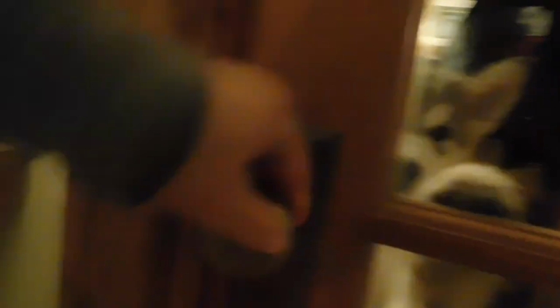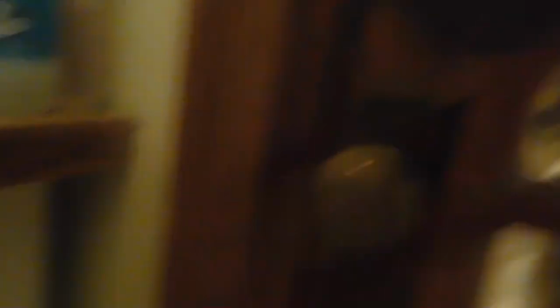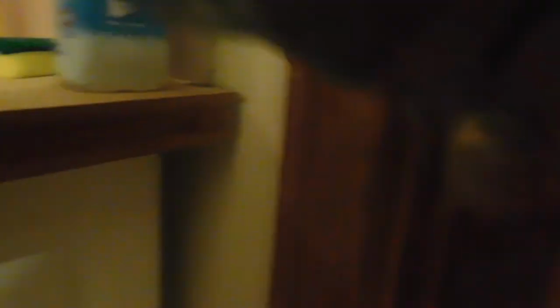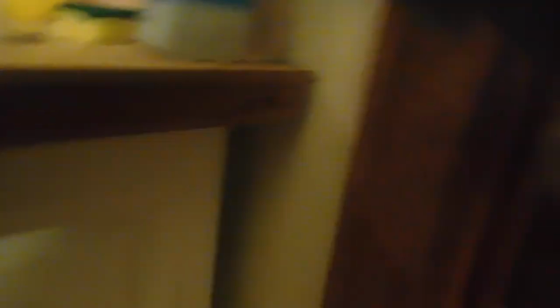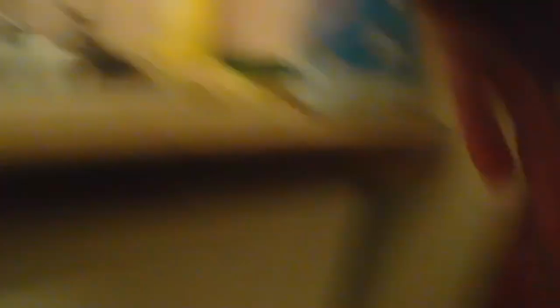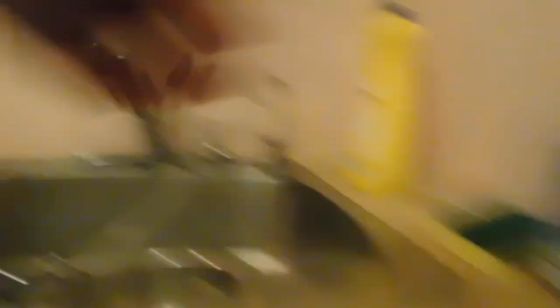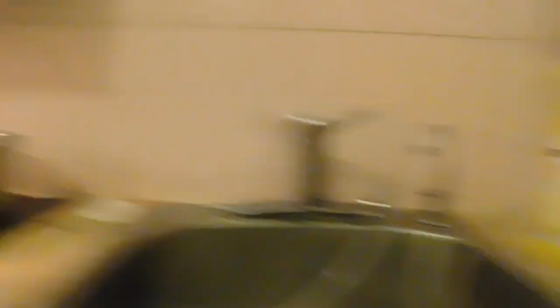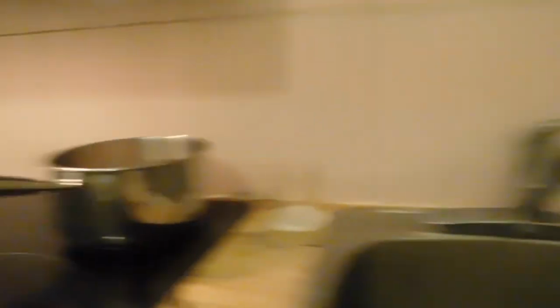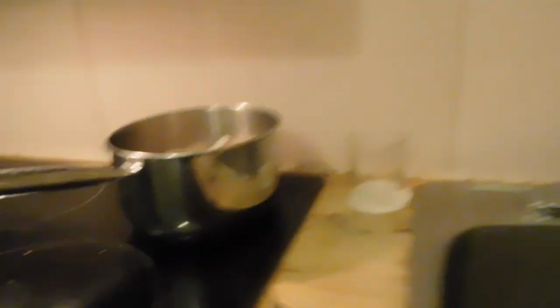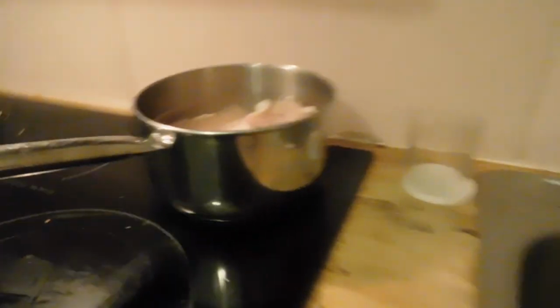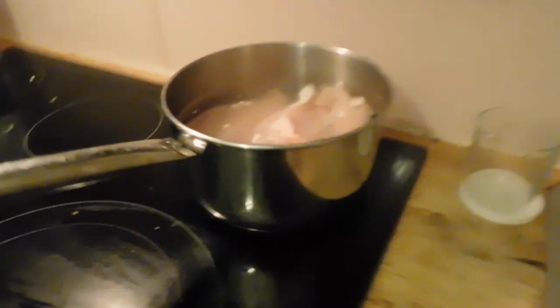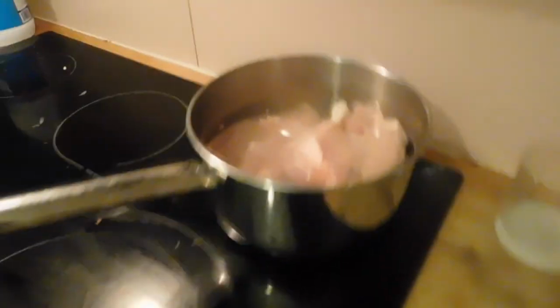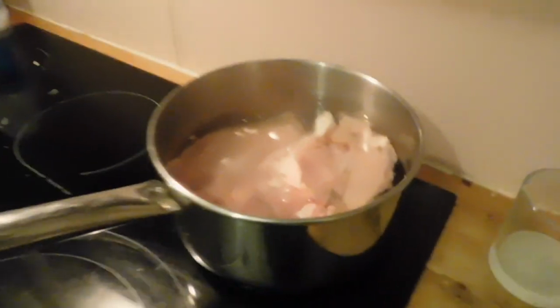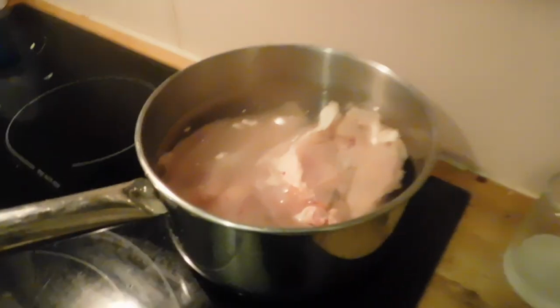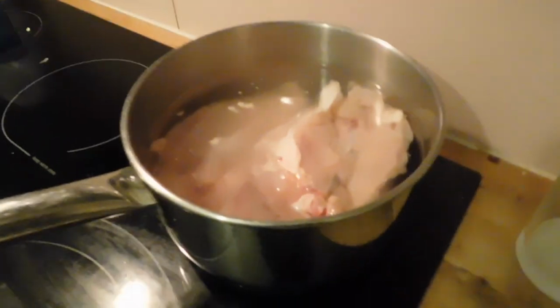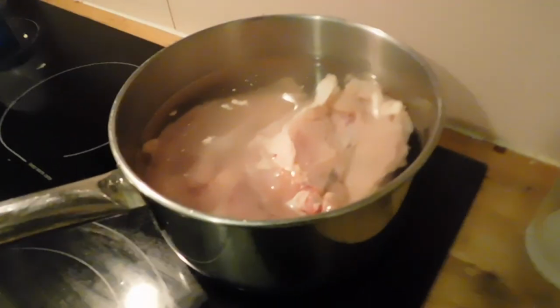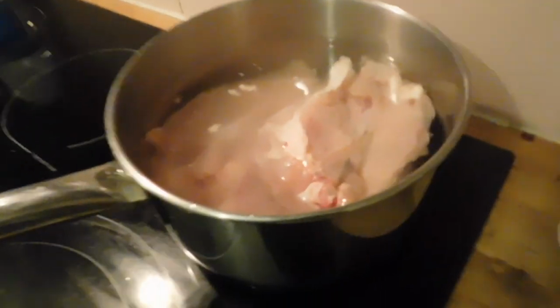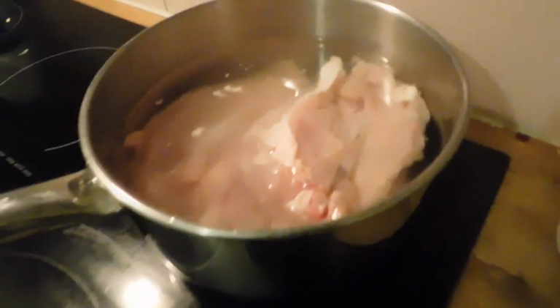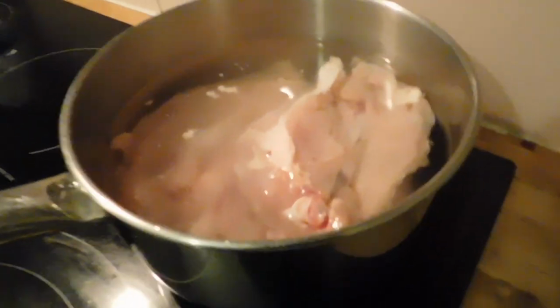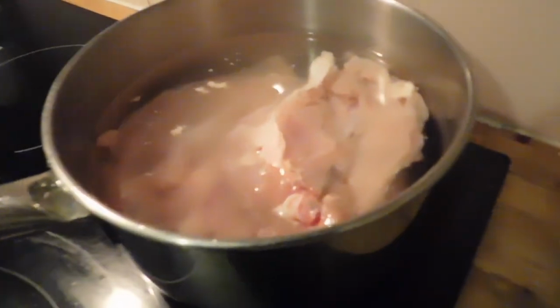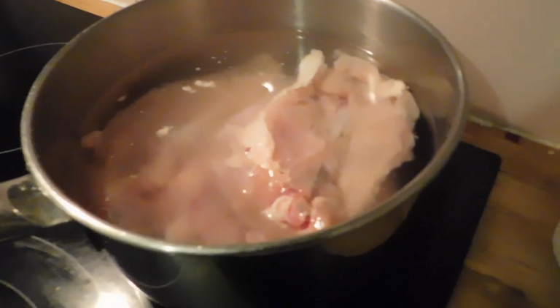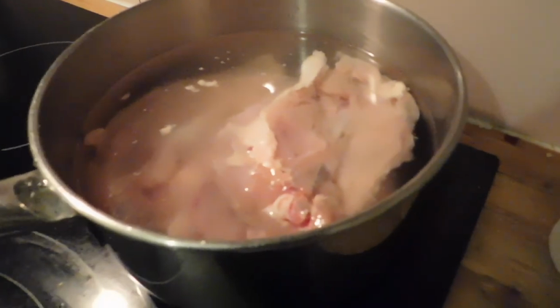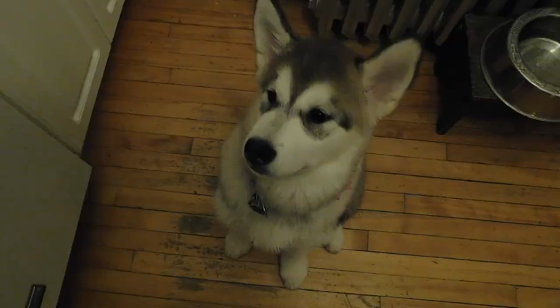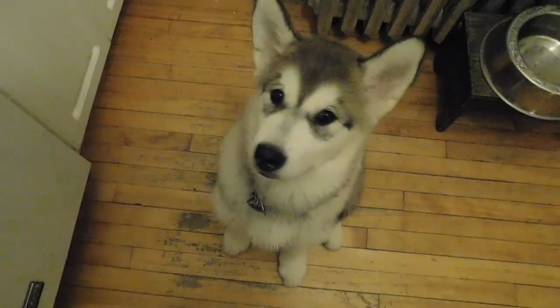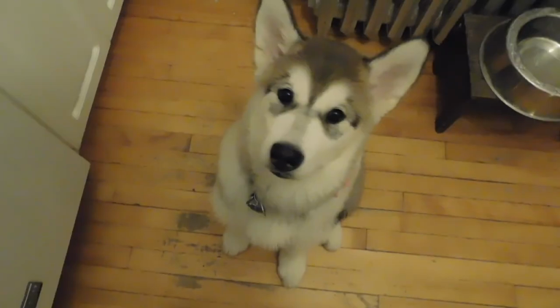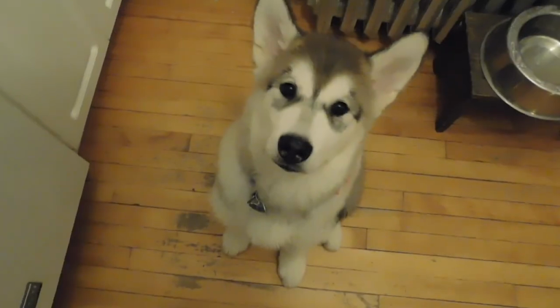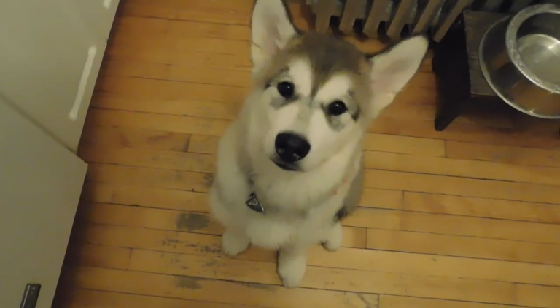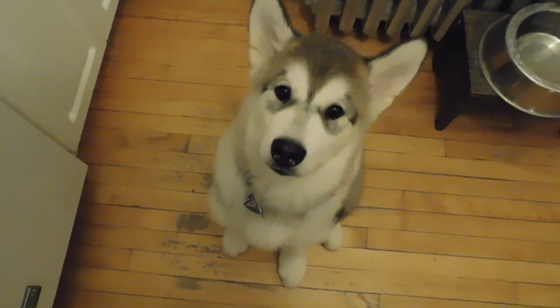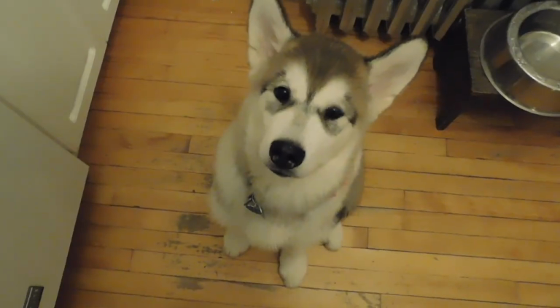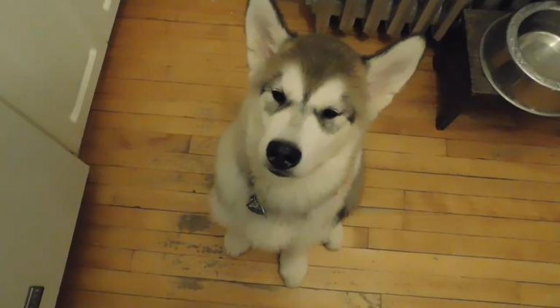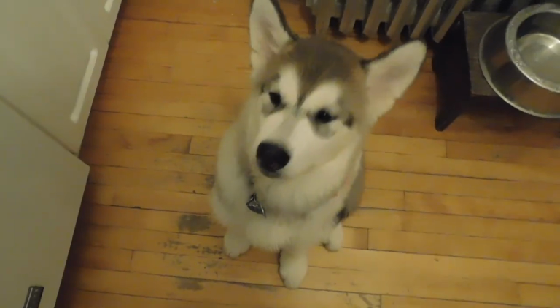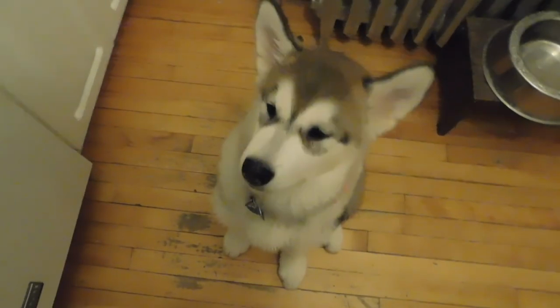Hey, down. Okay, this is a soju prep. Soju, this is for tomorrow morning.